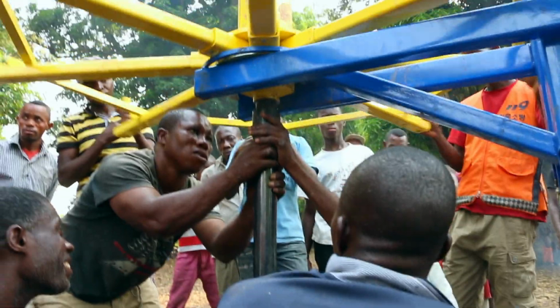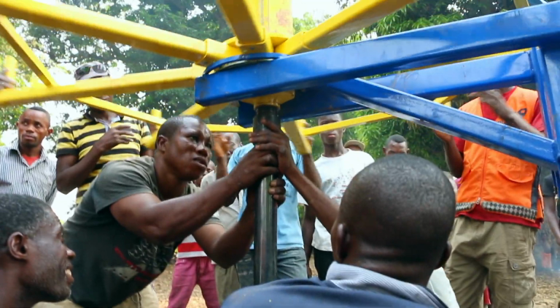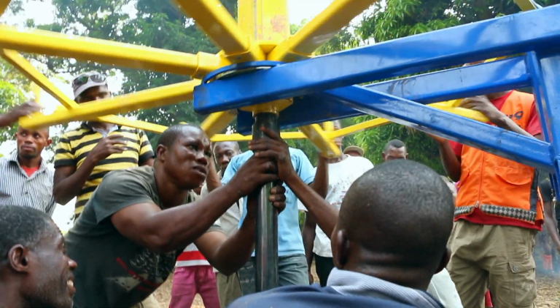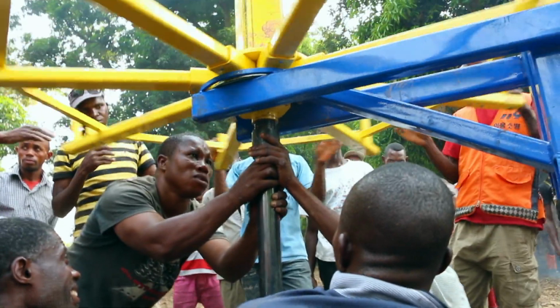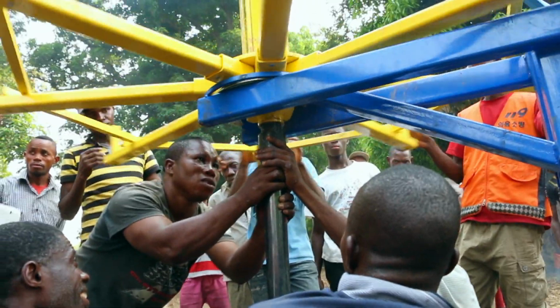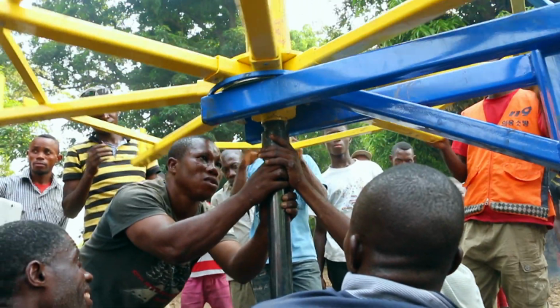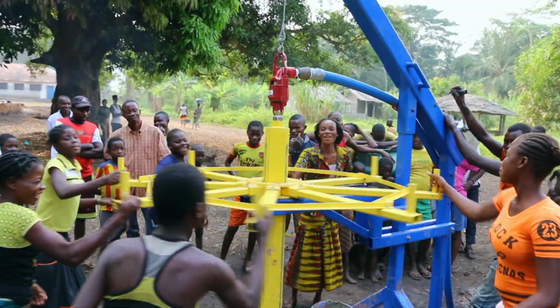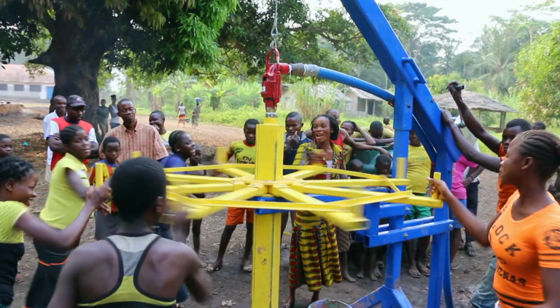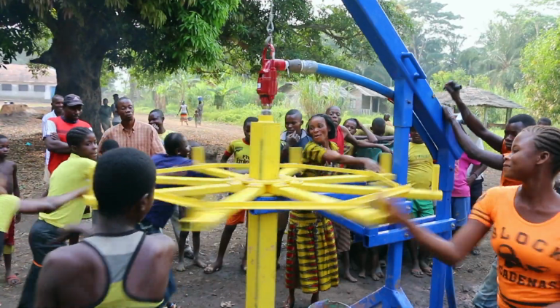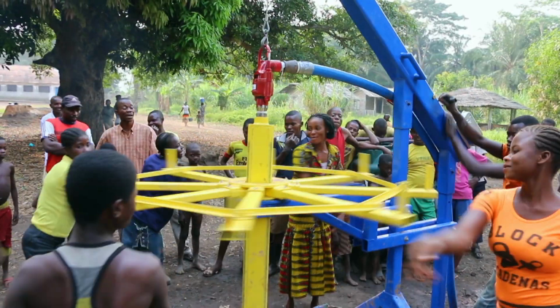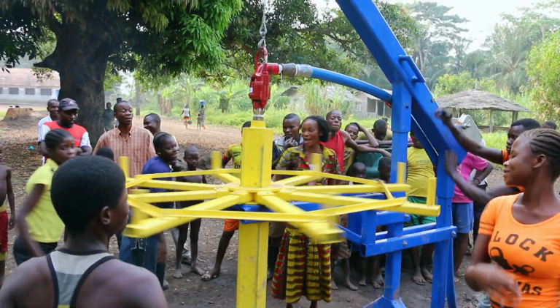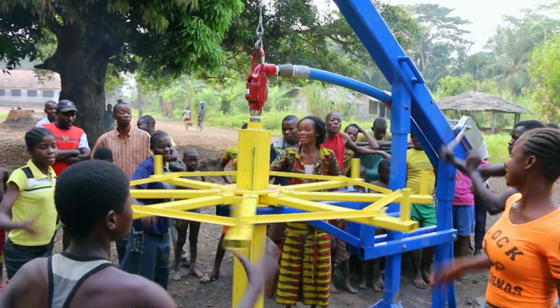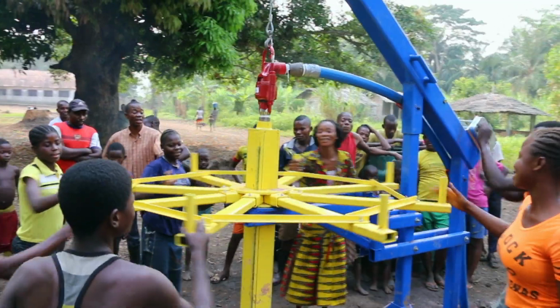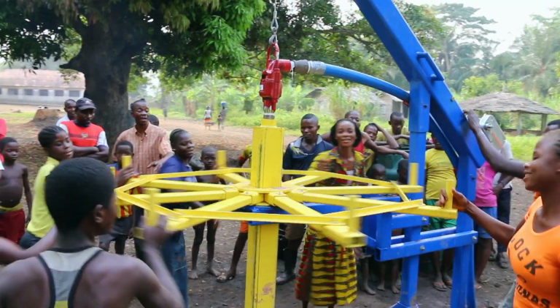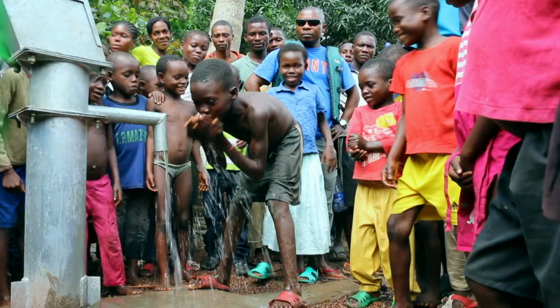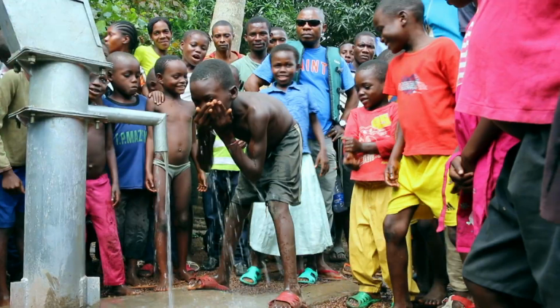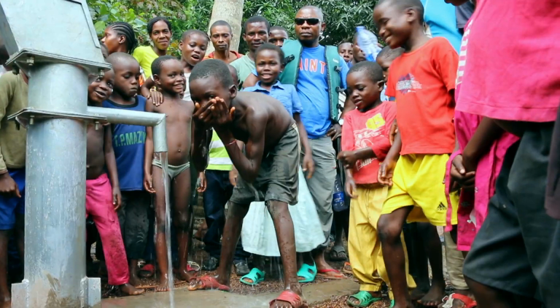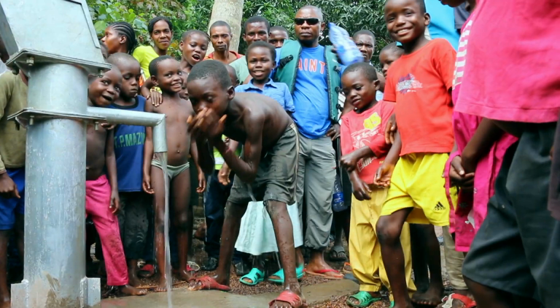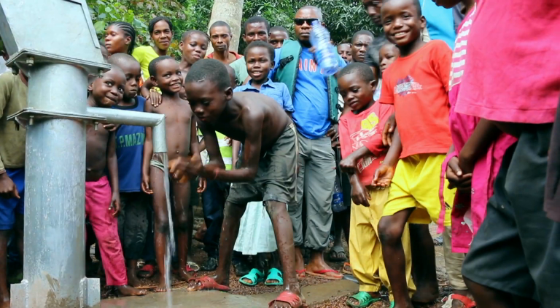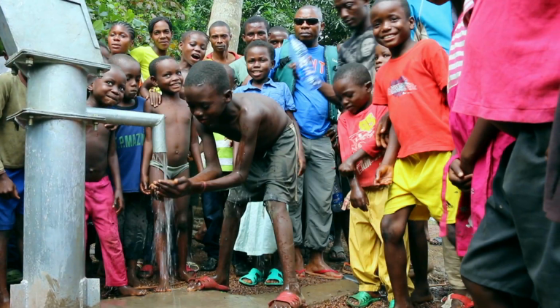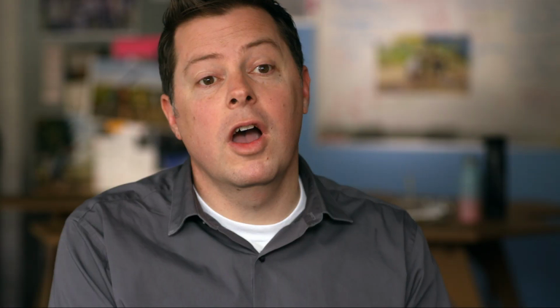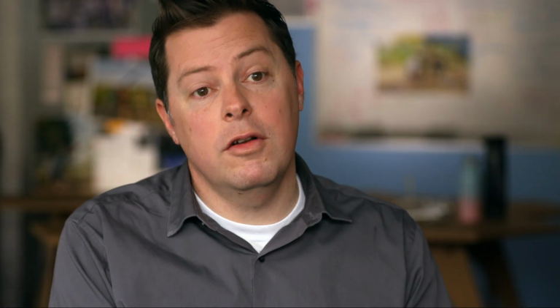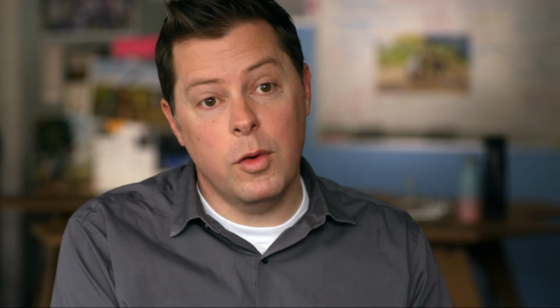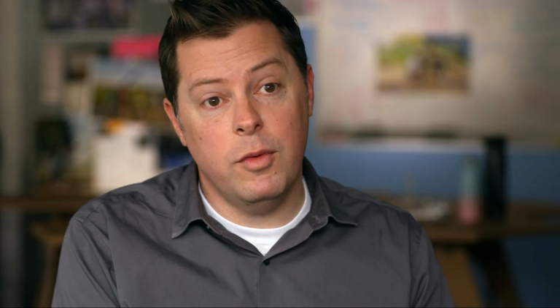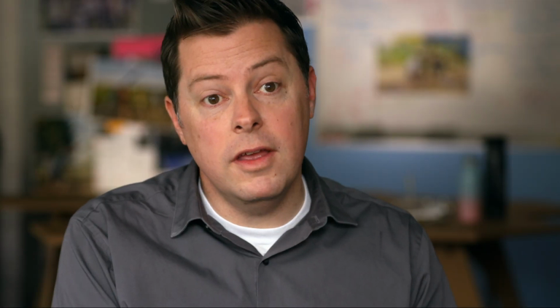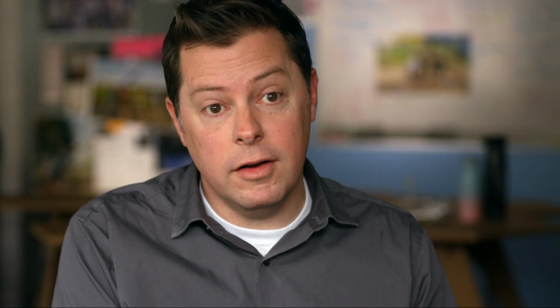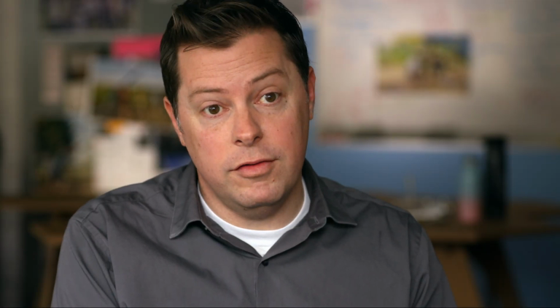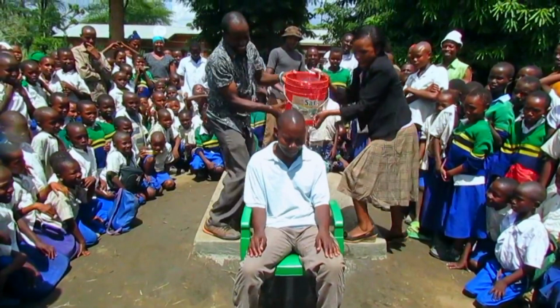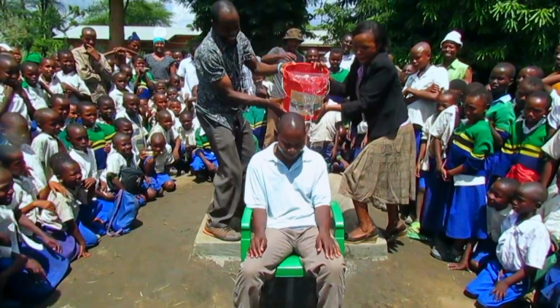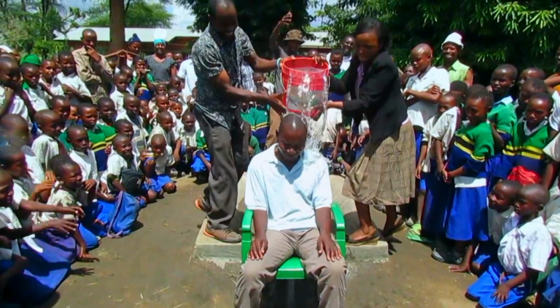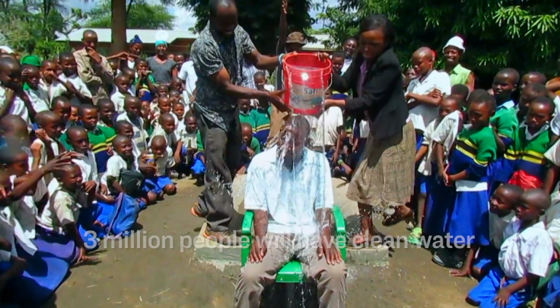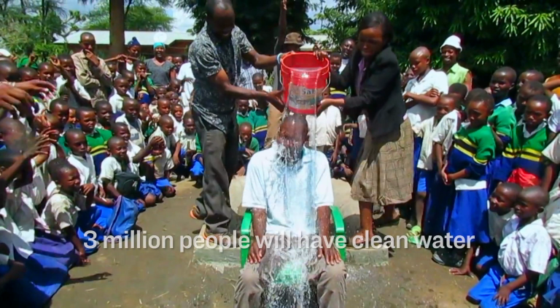For every hour of engineering that was spent by a BYU student, over 144 years of water has been delivered.